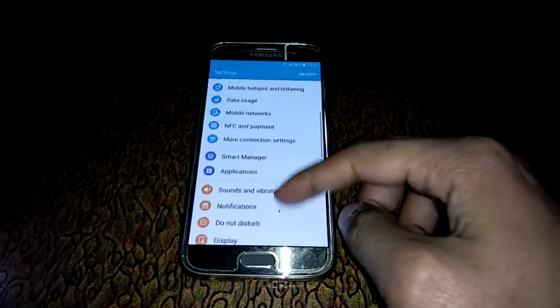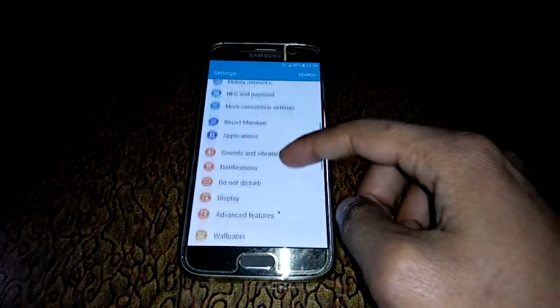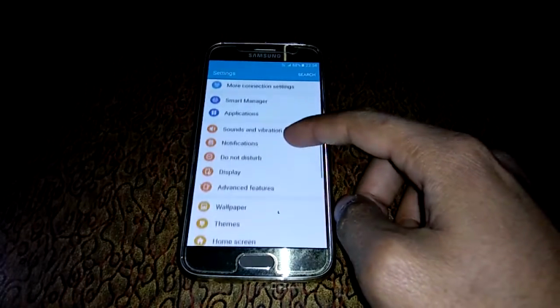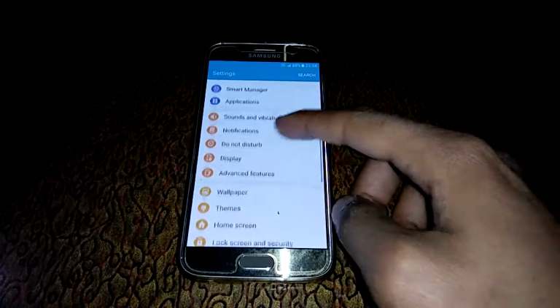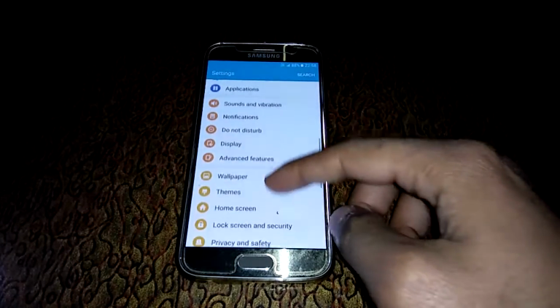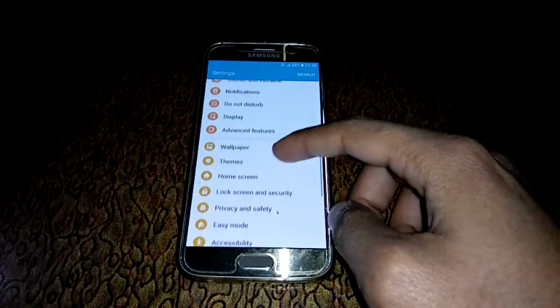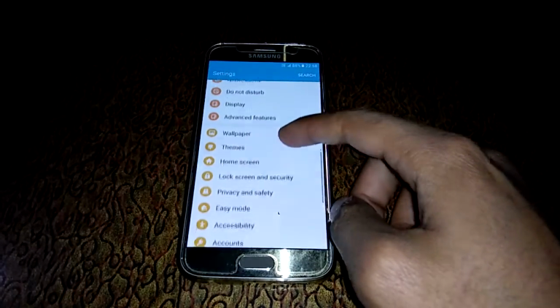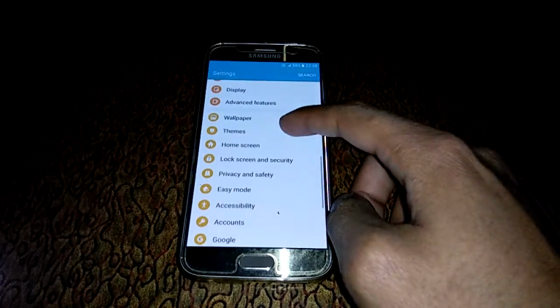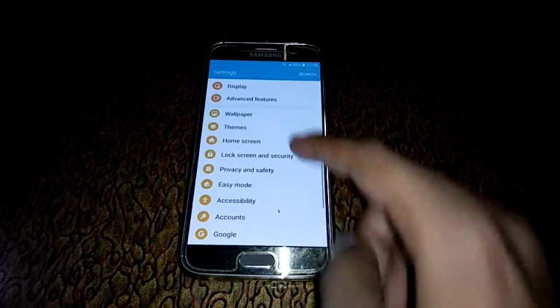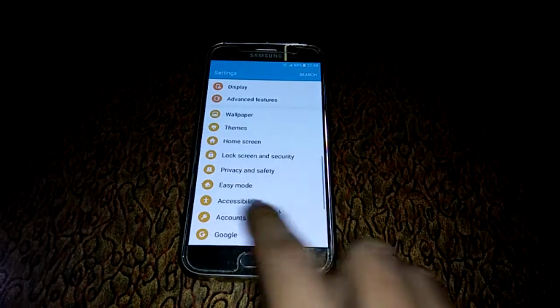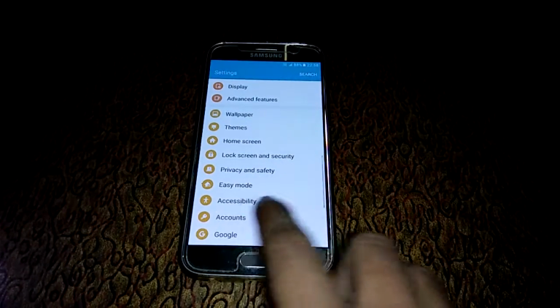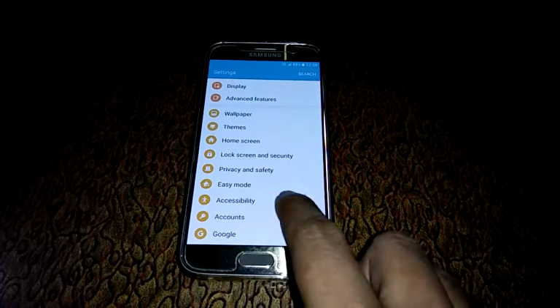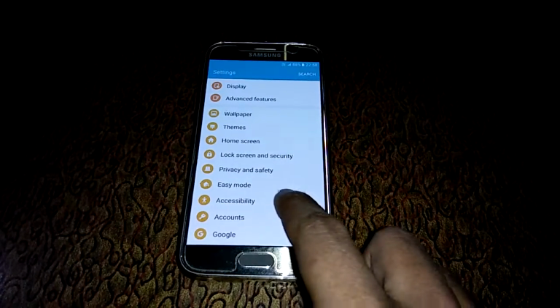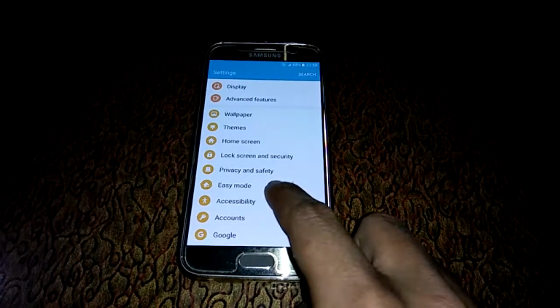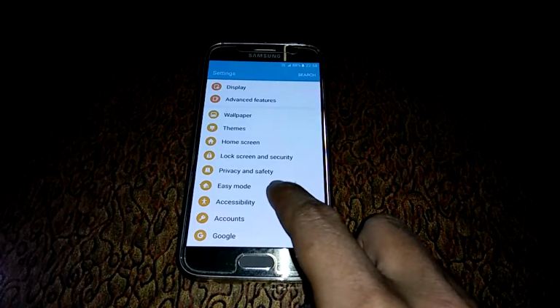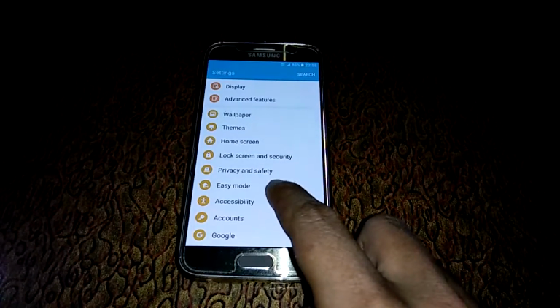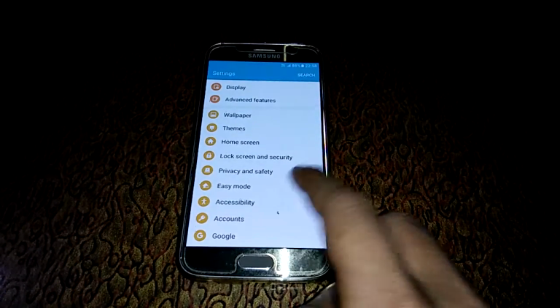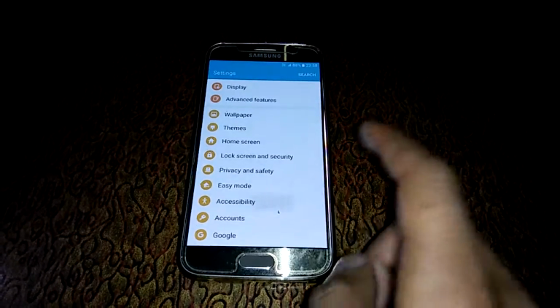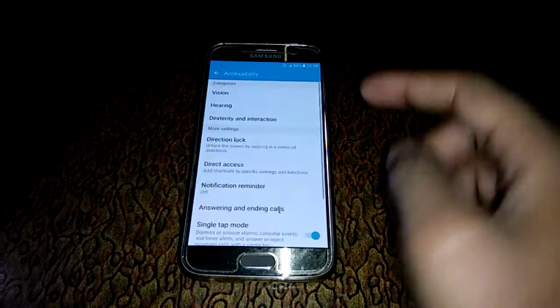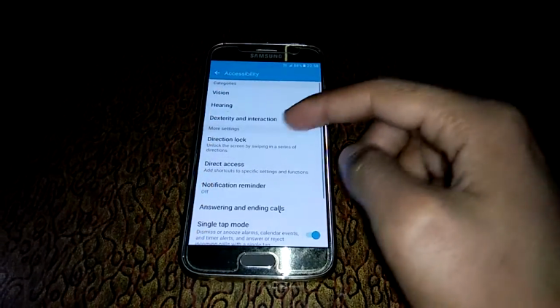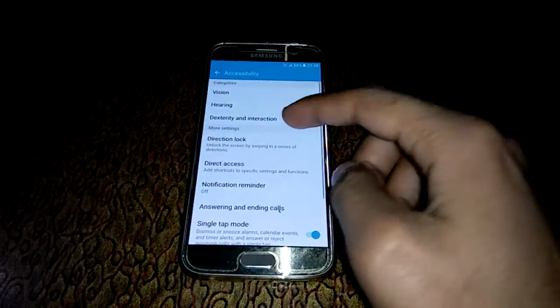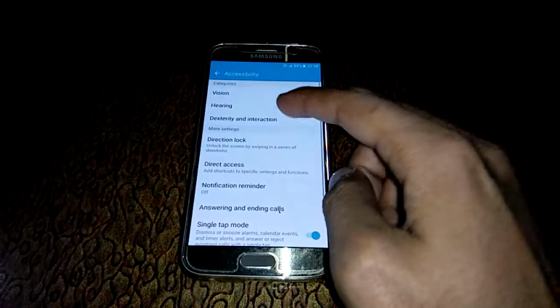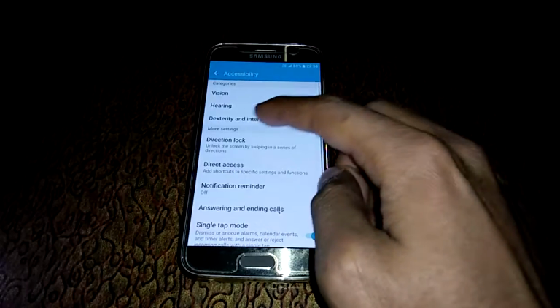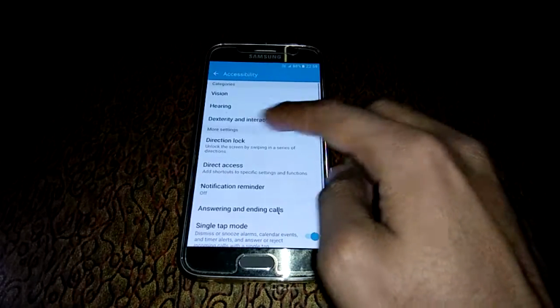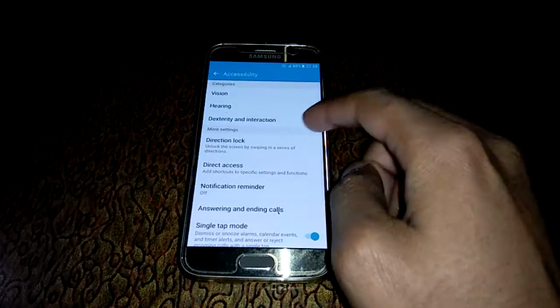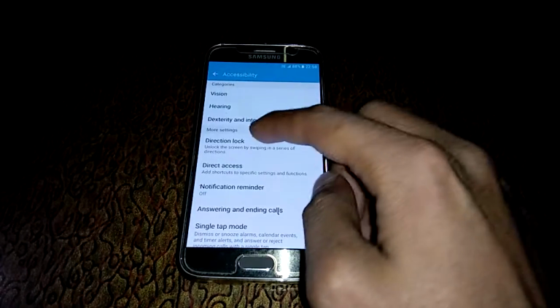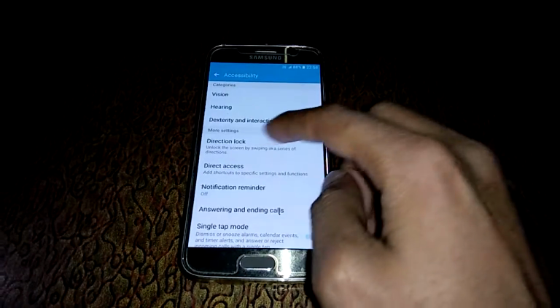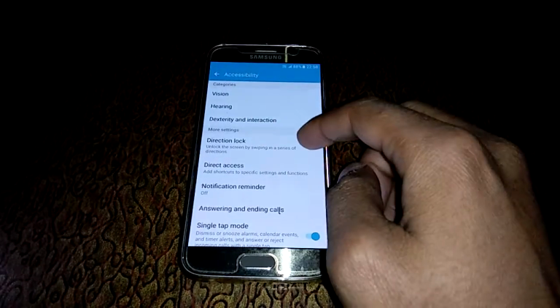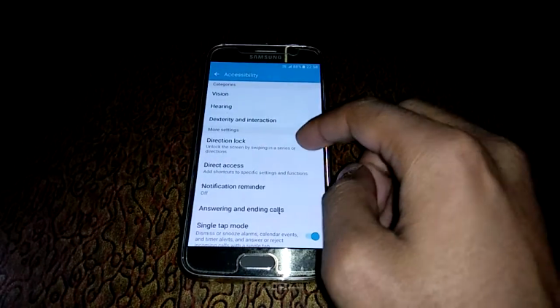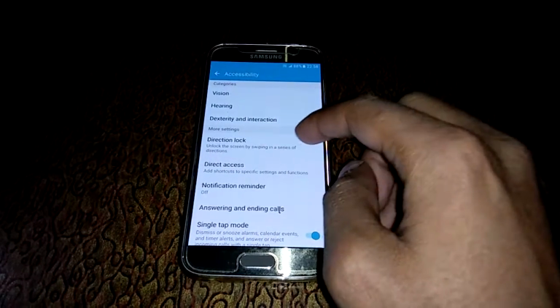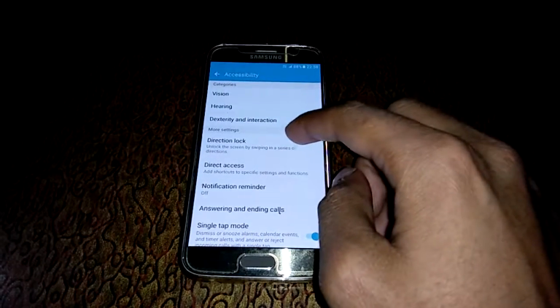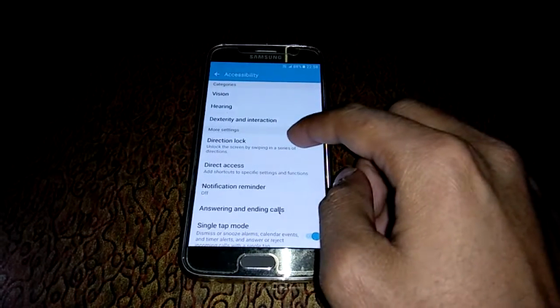In Settings, here you can see Accessibility — click on it. And in More Settings, here you can see Direction Lock.